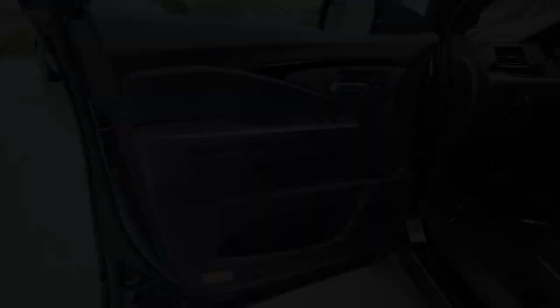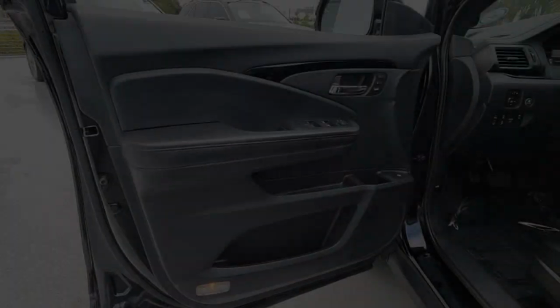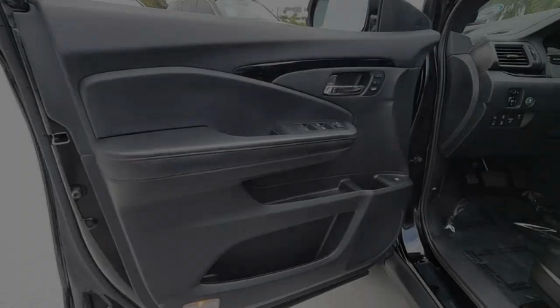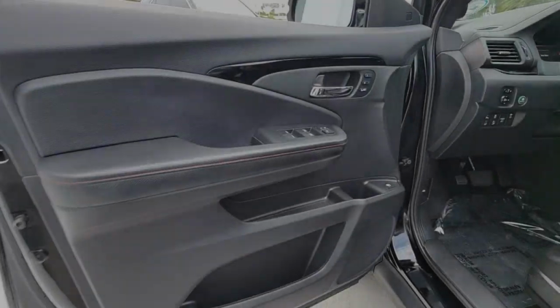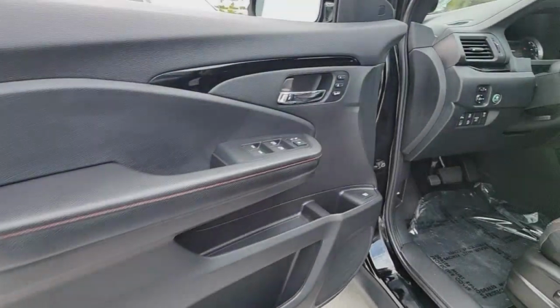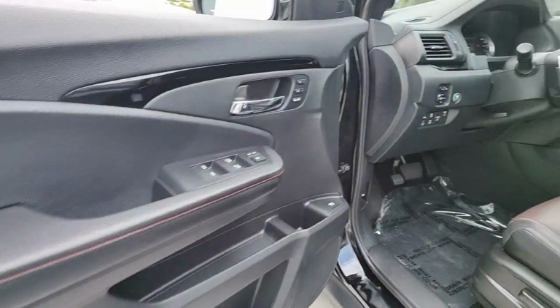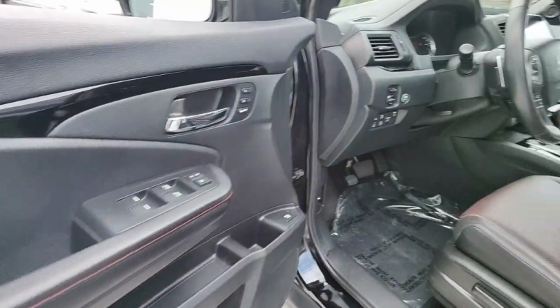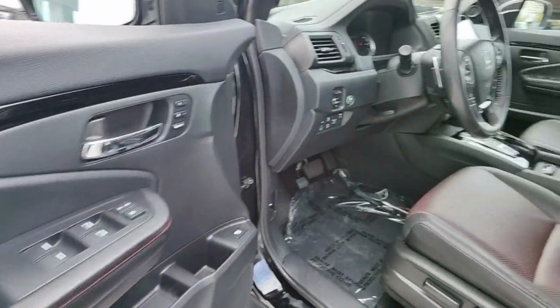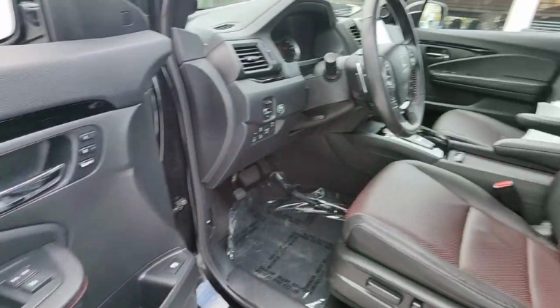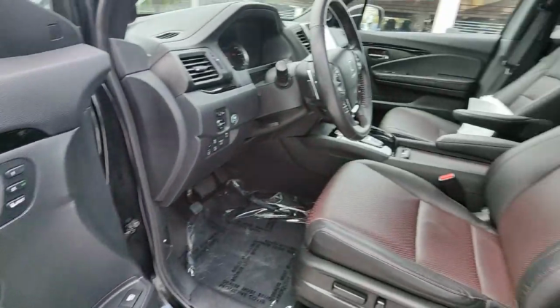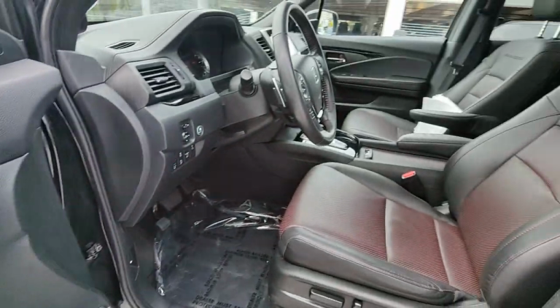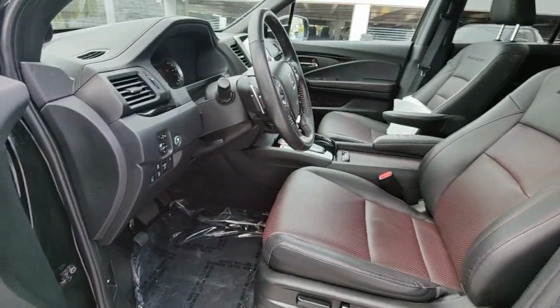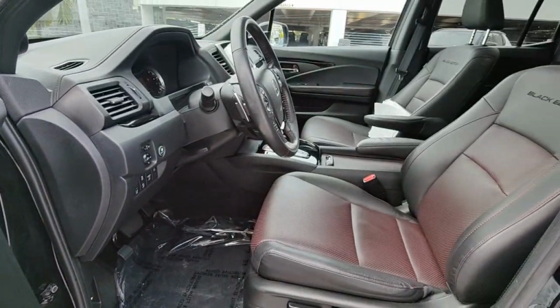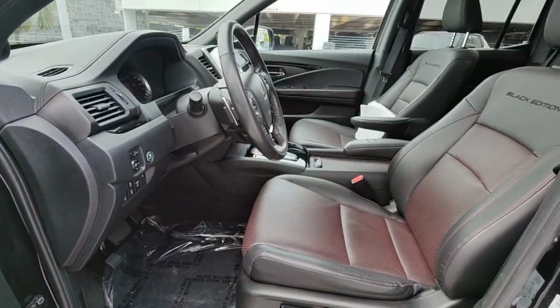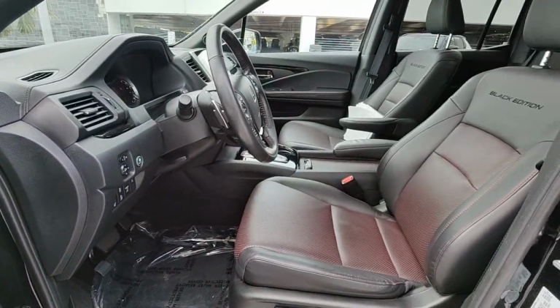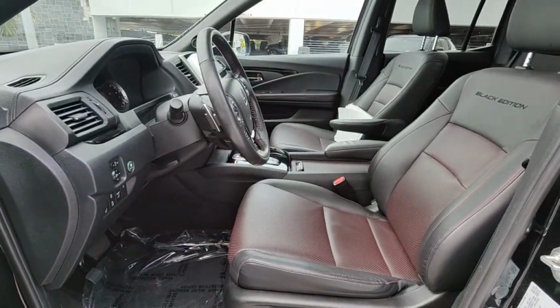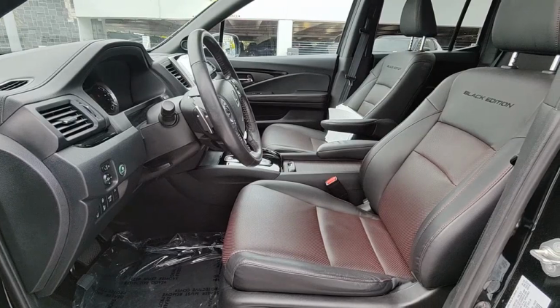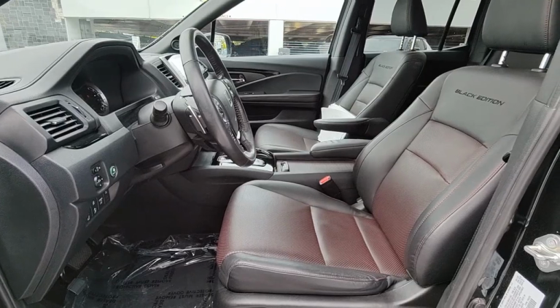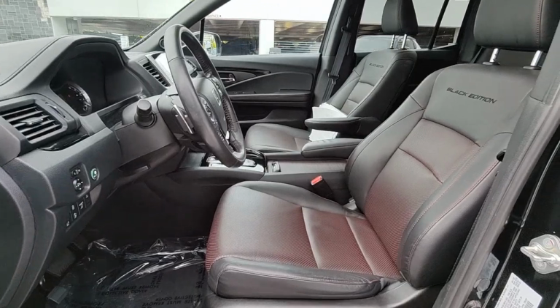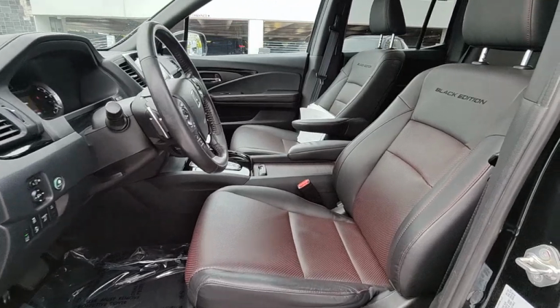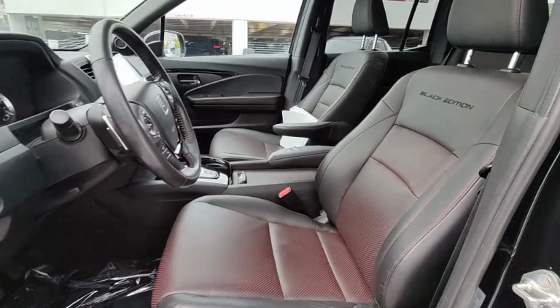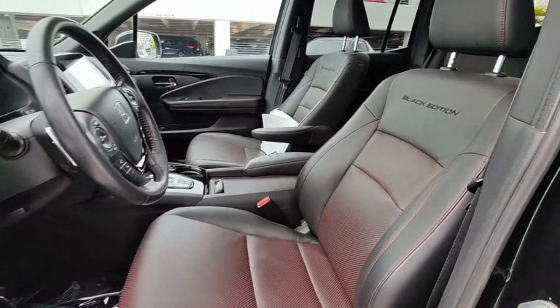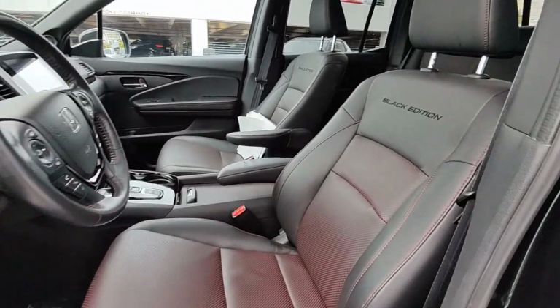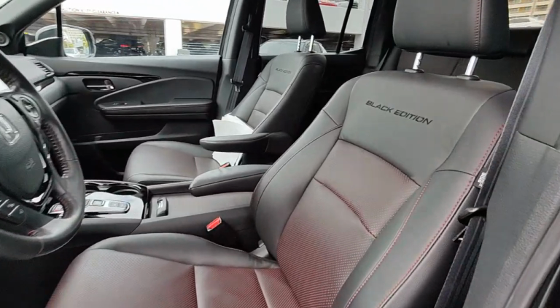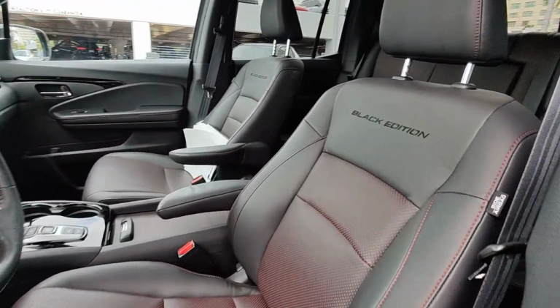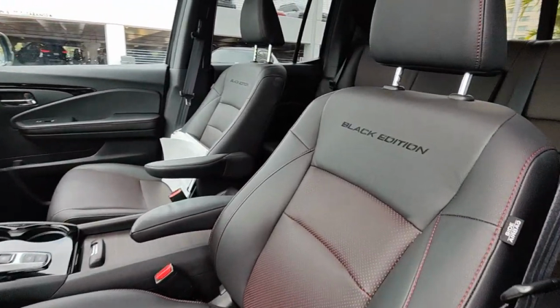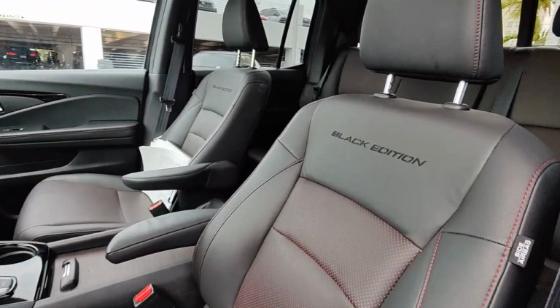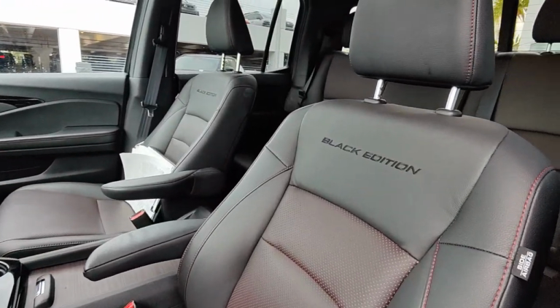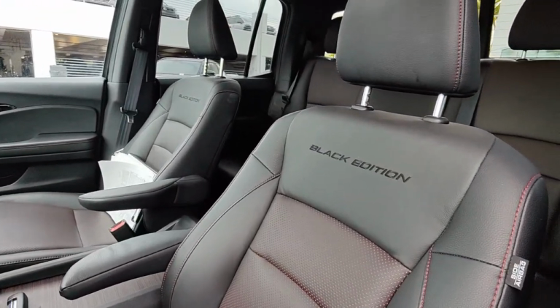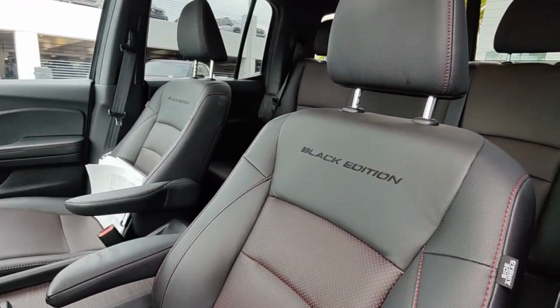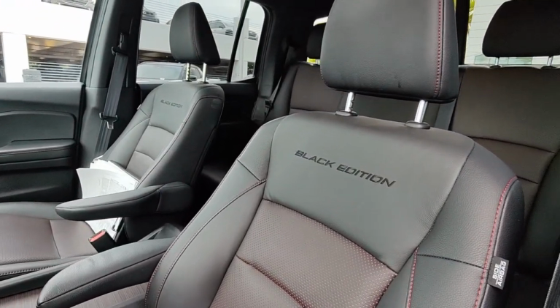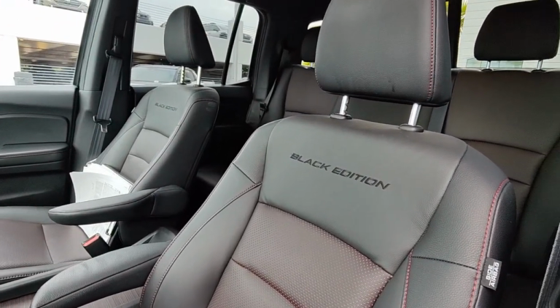Don't miss the opportunity to drive a pickup that's as multi-dimensional as you are. Come in today and drive this Honda Ridgeline. We'll see you next time.